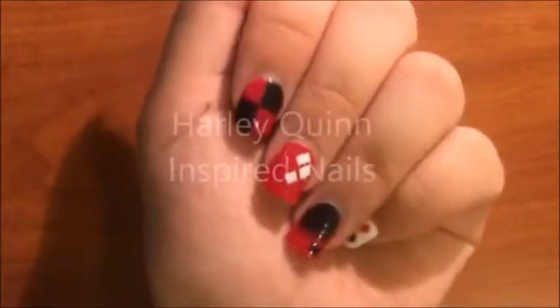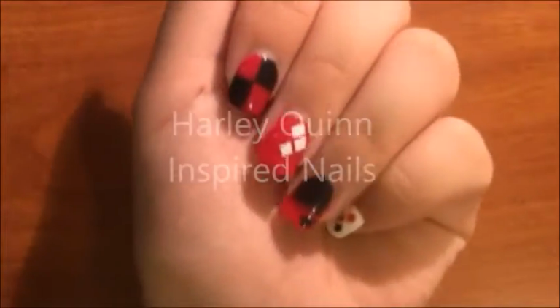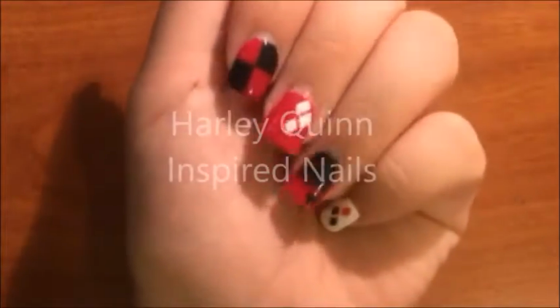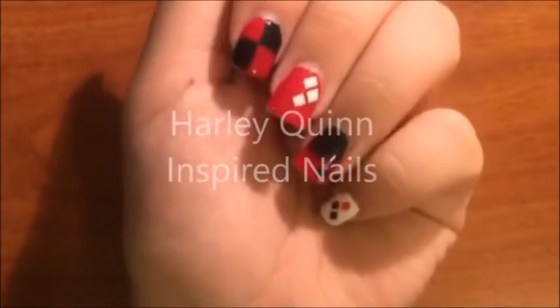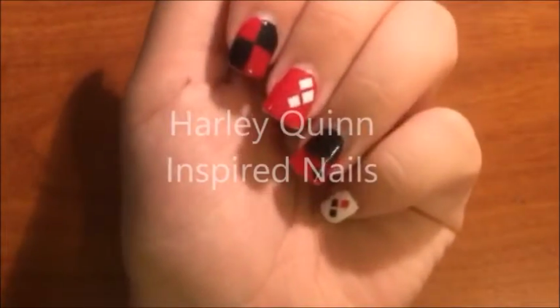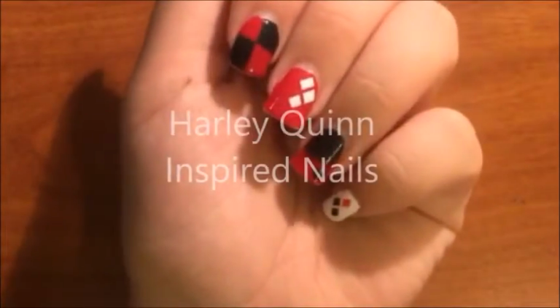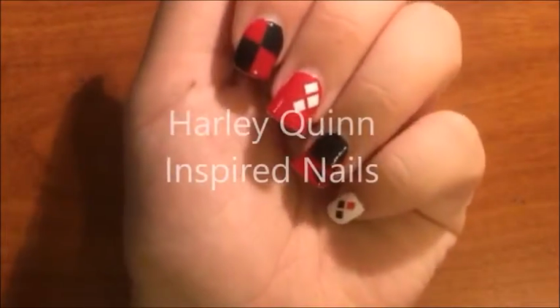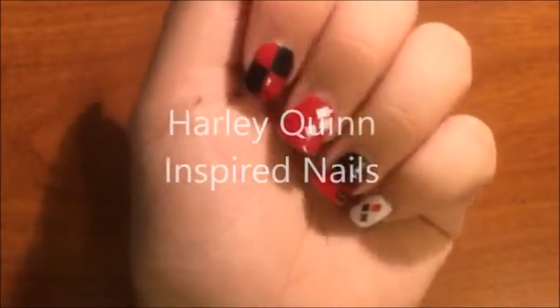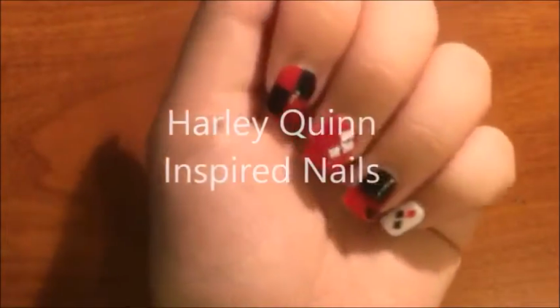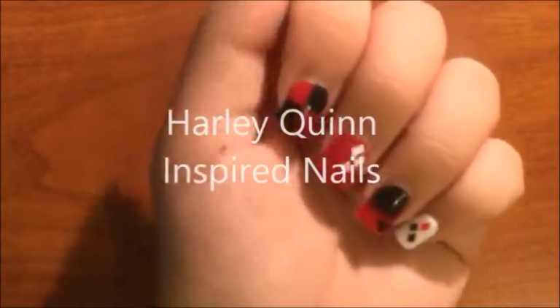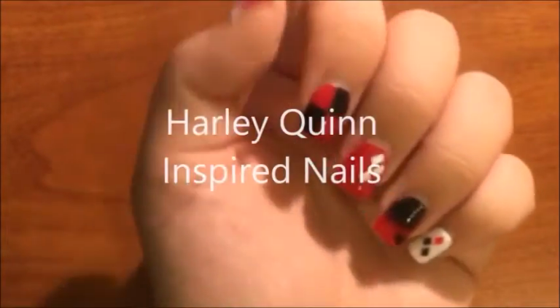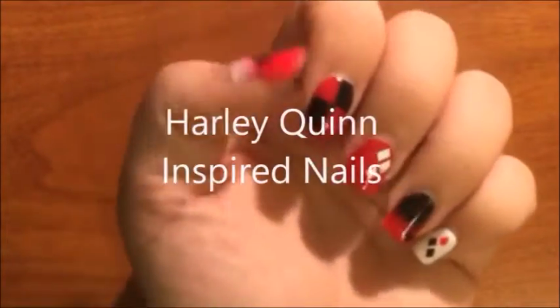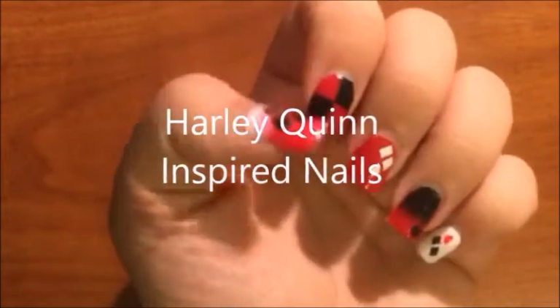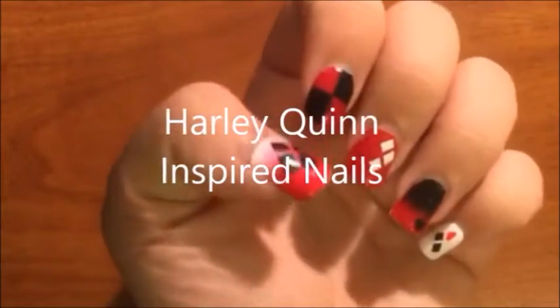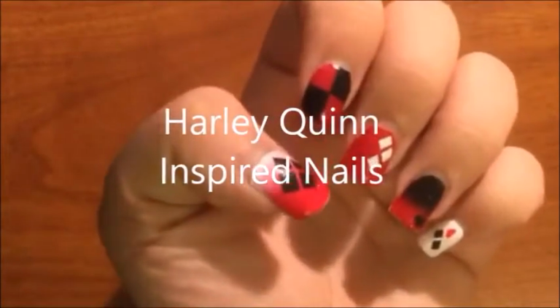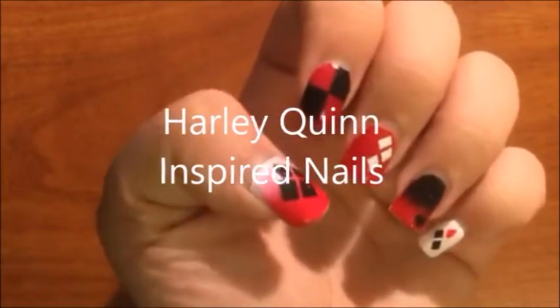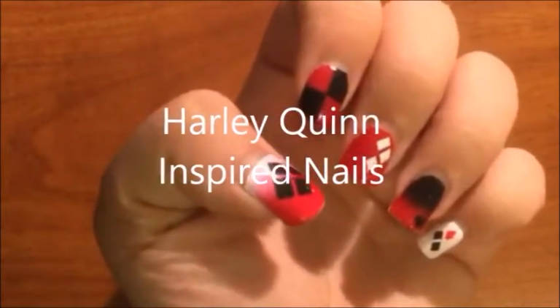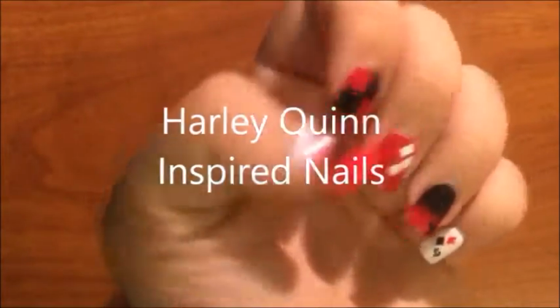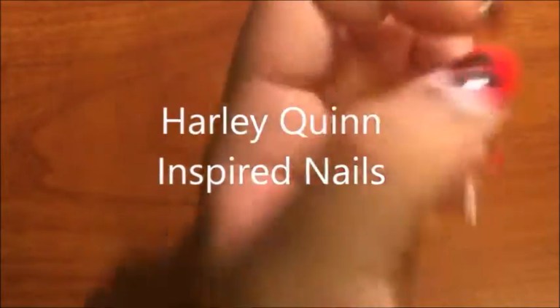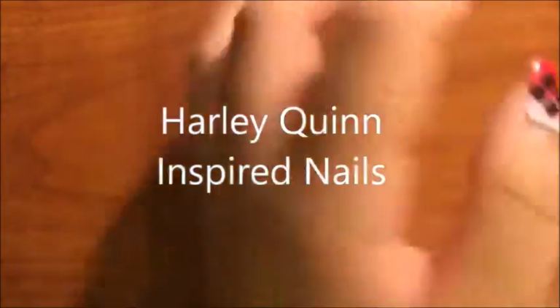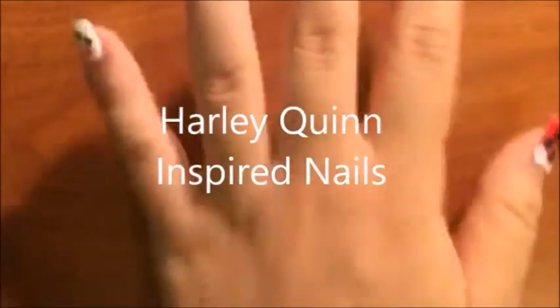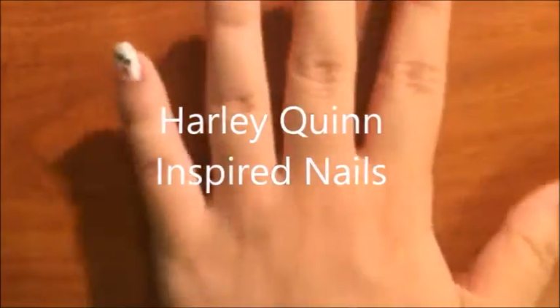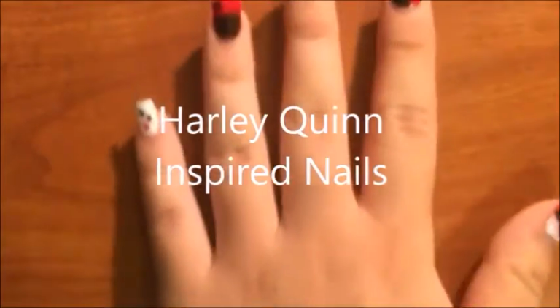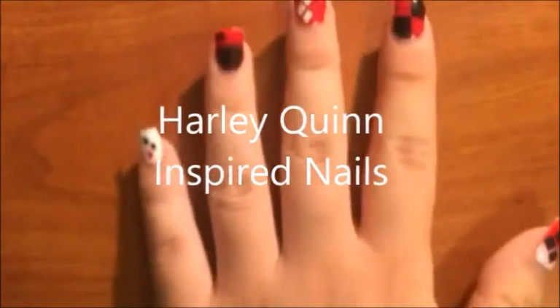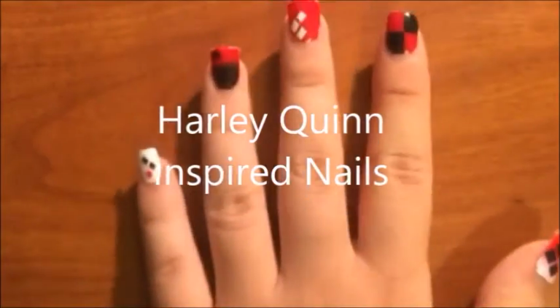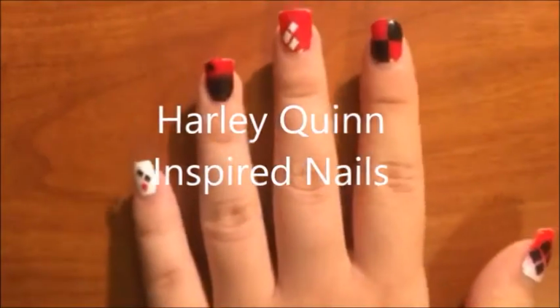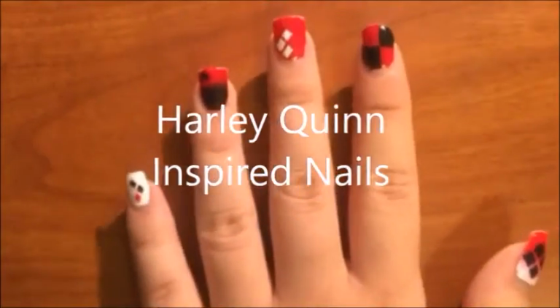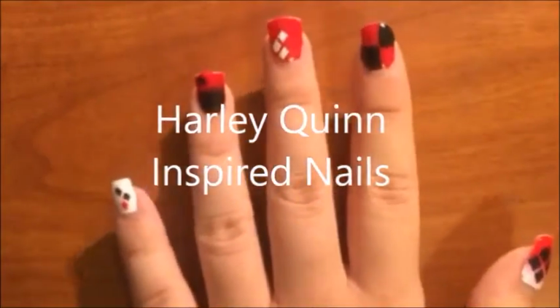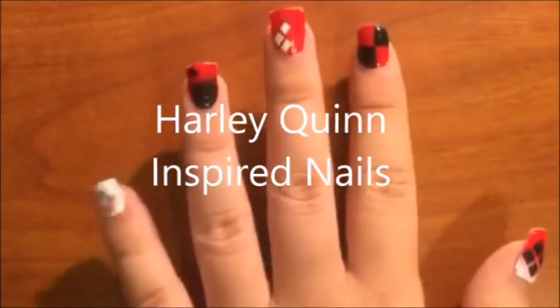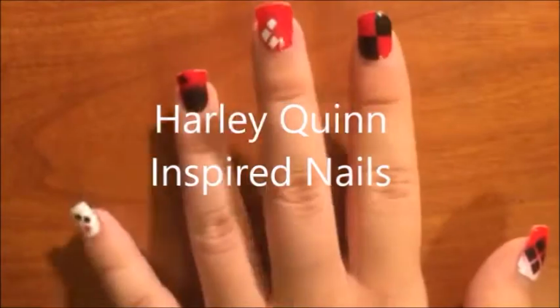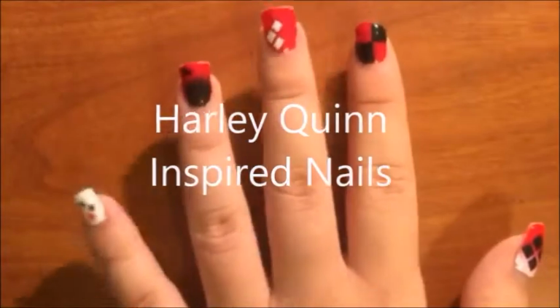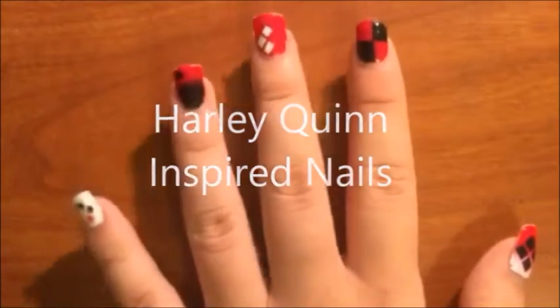Hey guys, today I'm going to be showing you how to do this Harley Quinn inspired nail art.